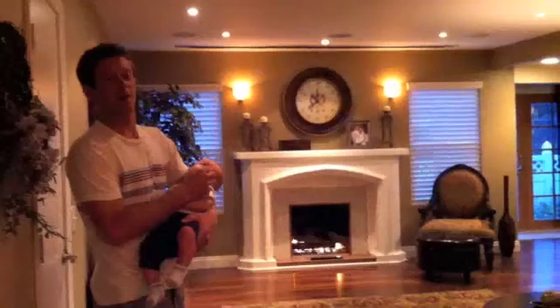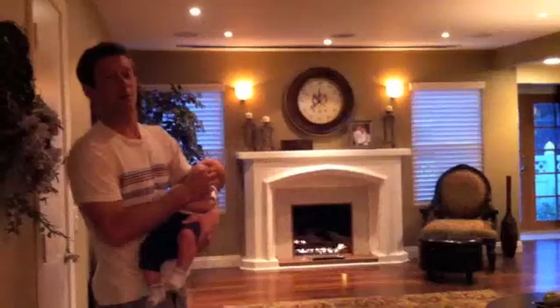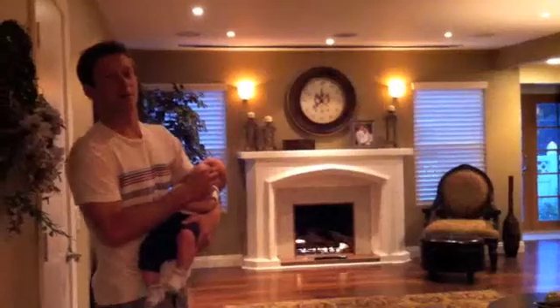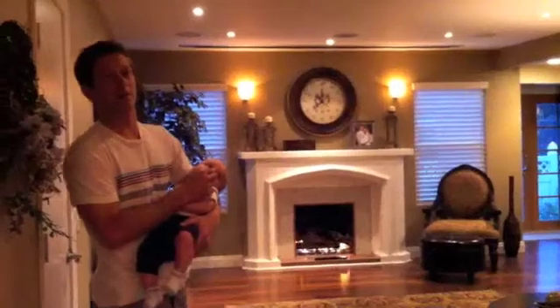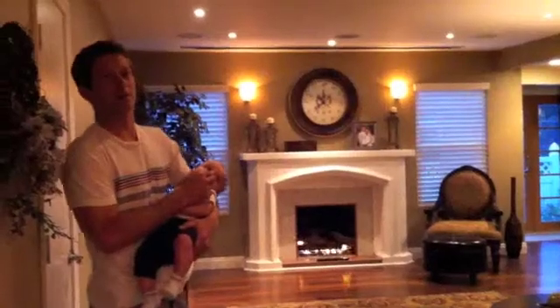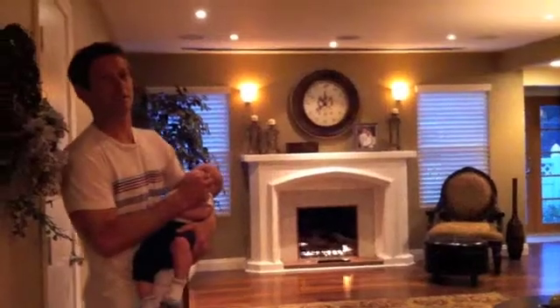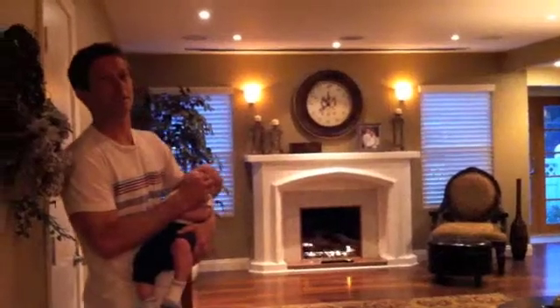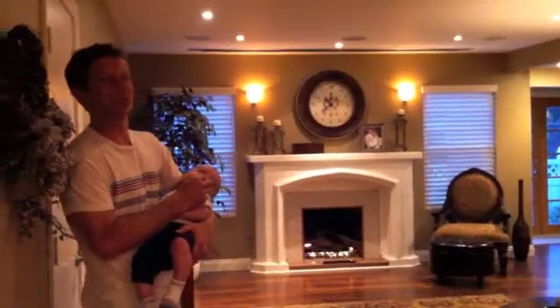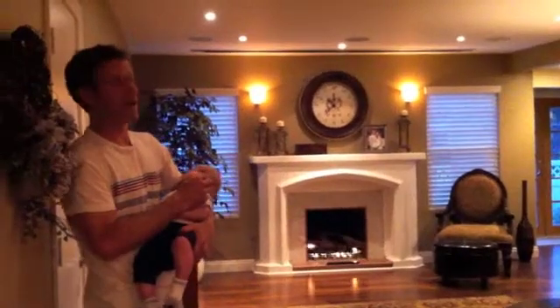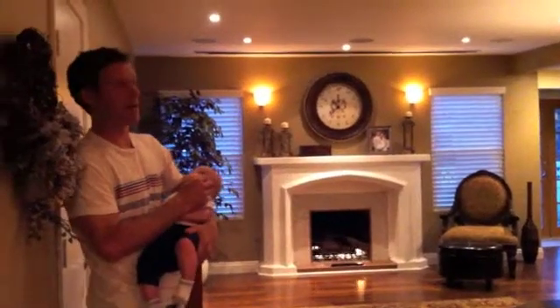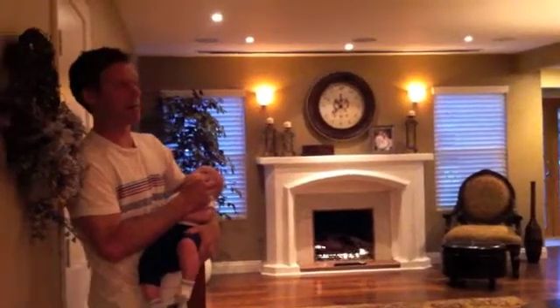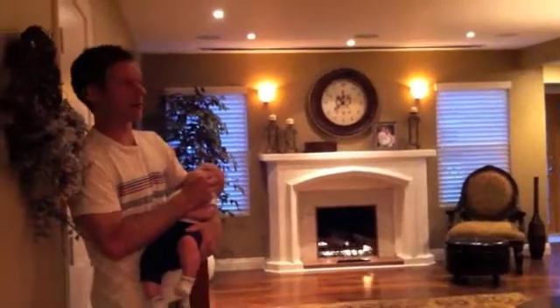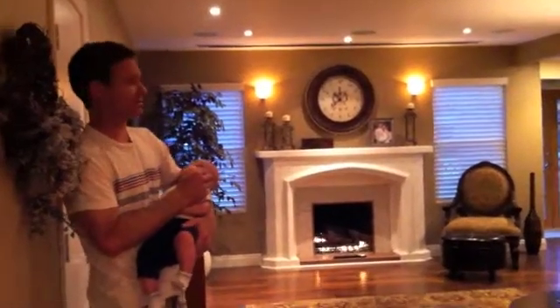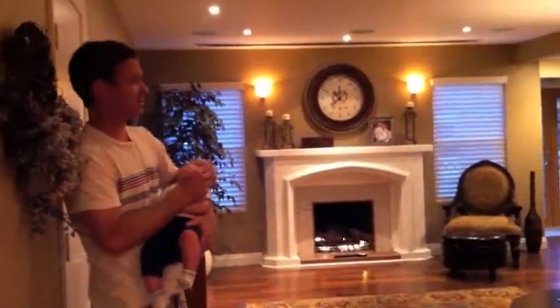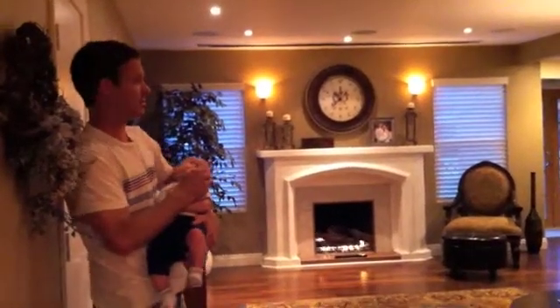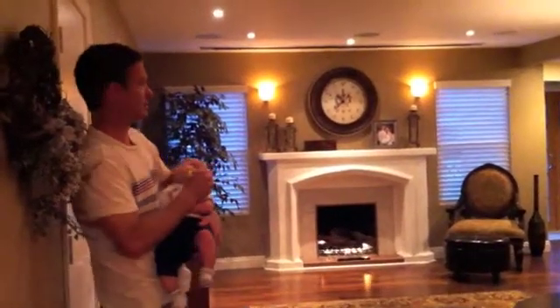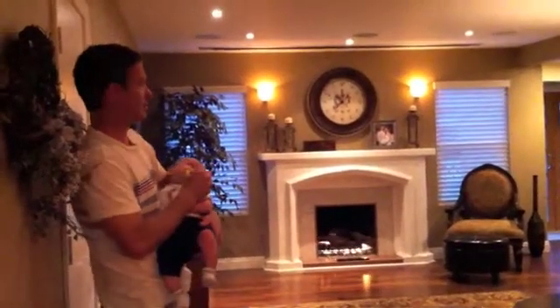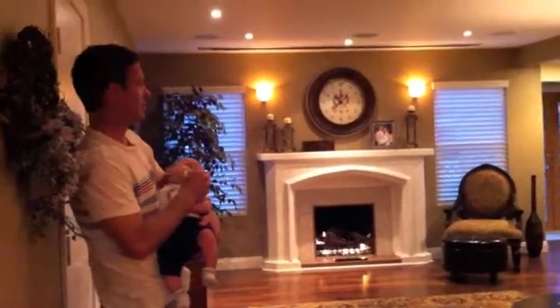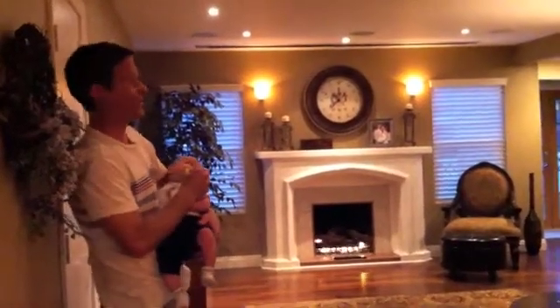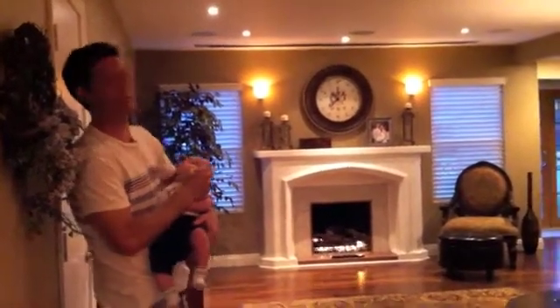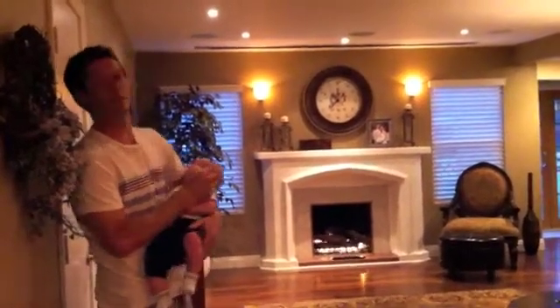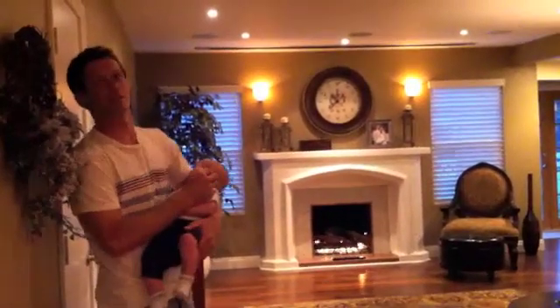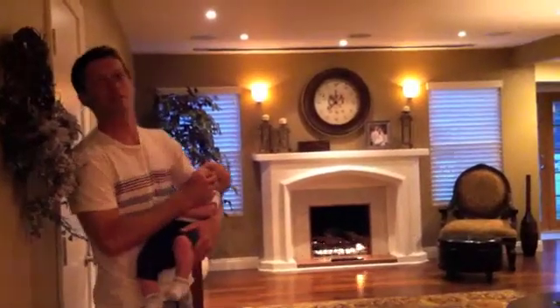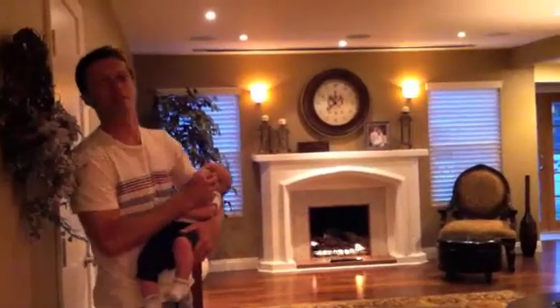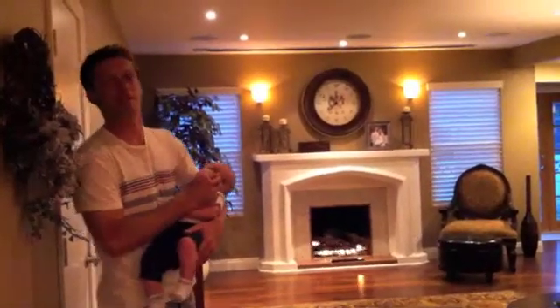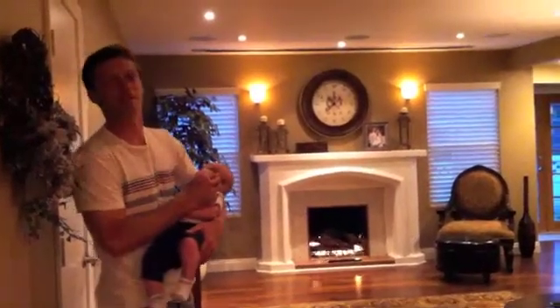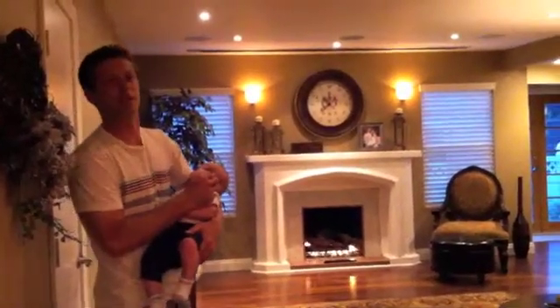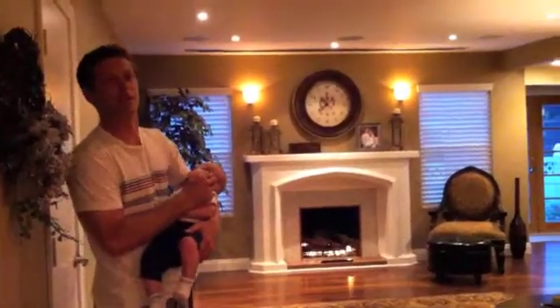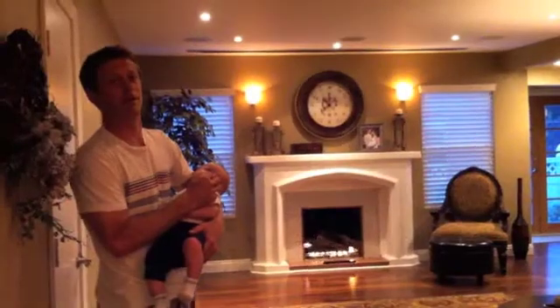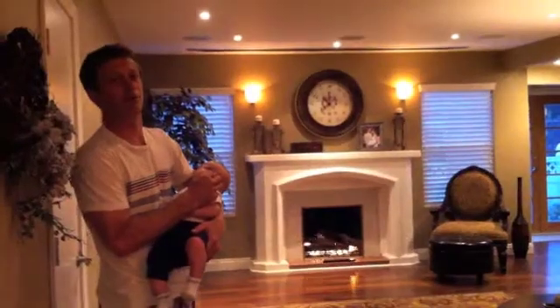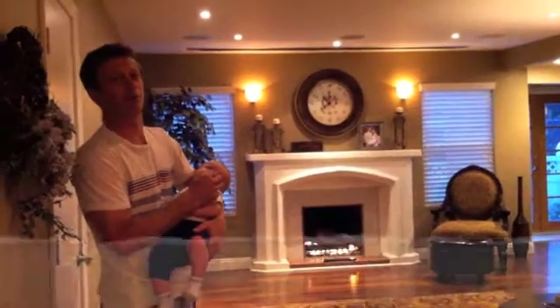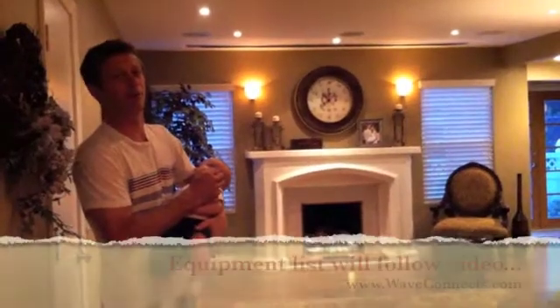Hi, I'm Paul with WaveConnex. I'm going to show you a cost-effective installation of our home theater.